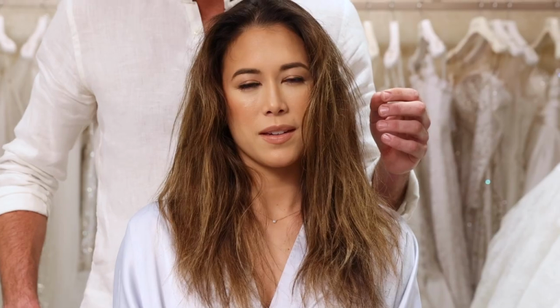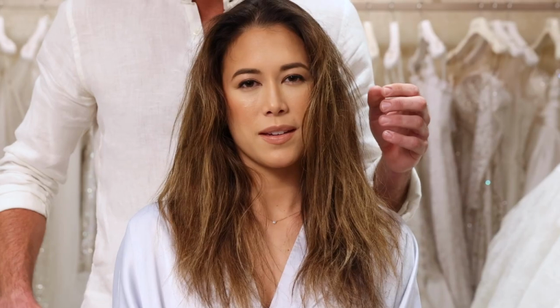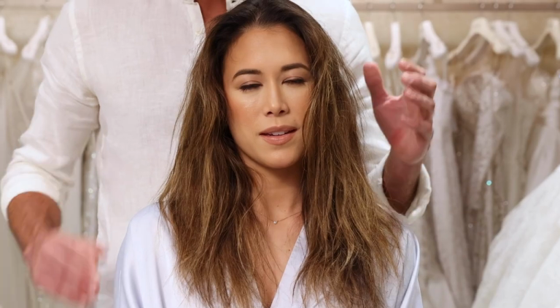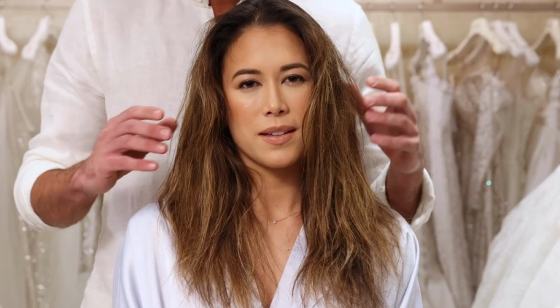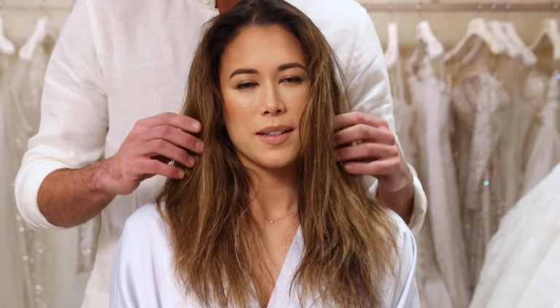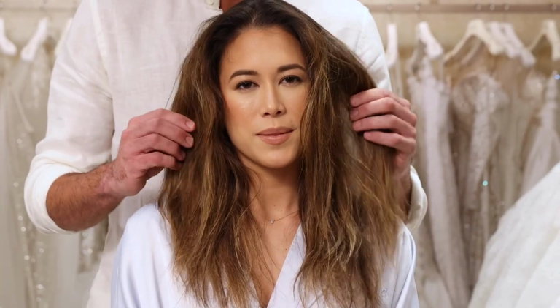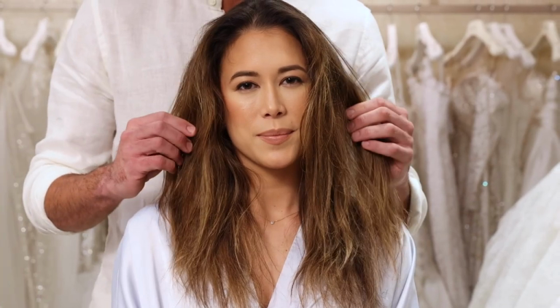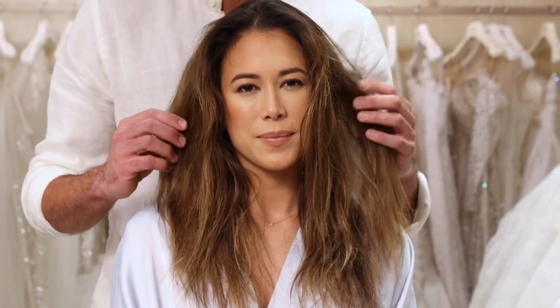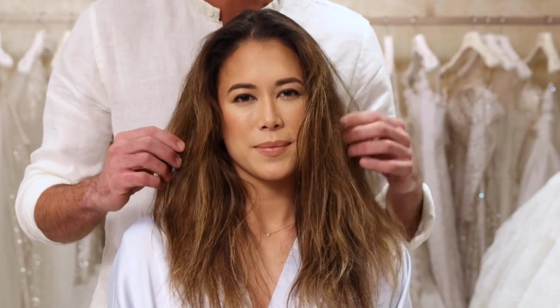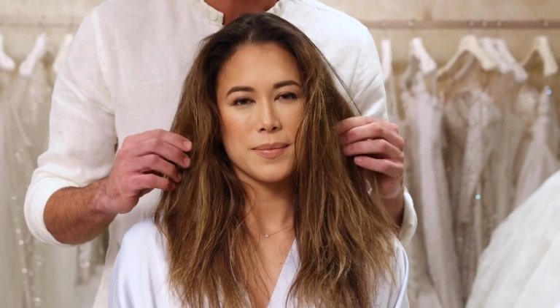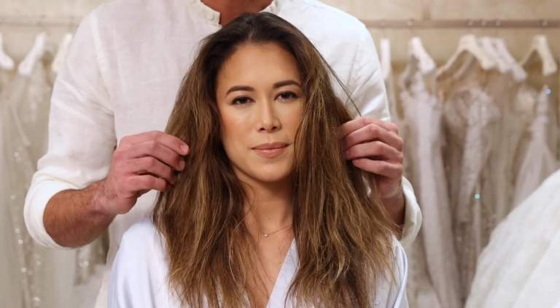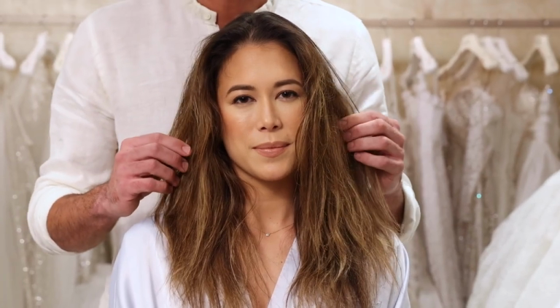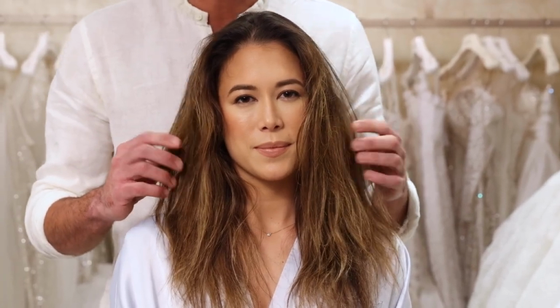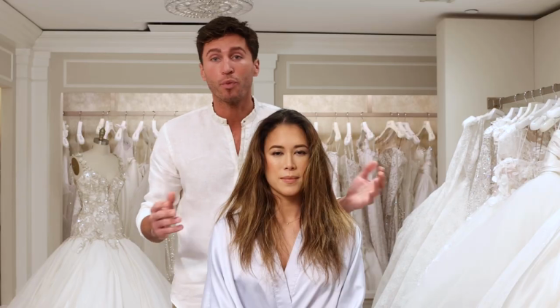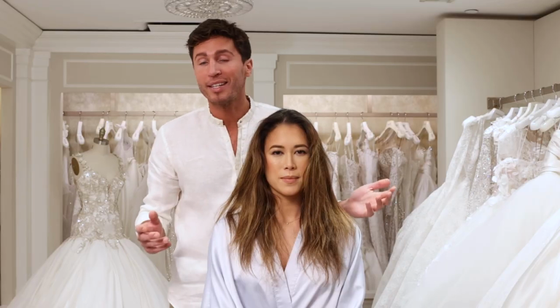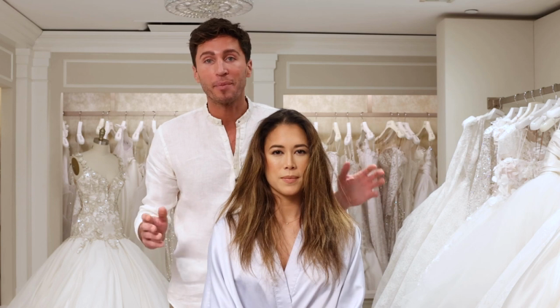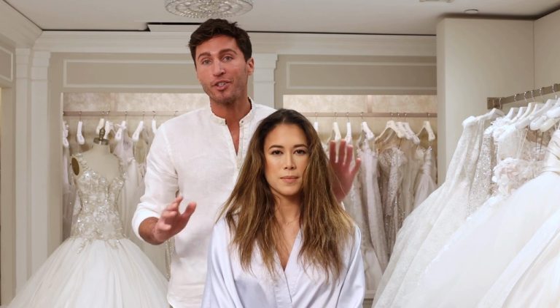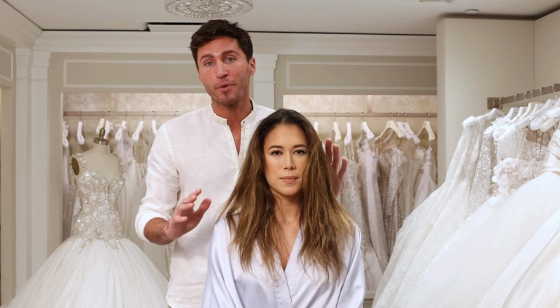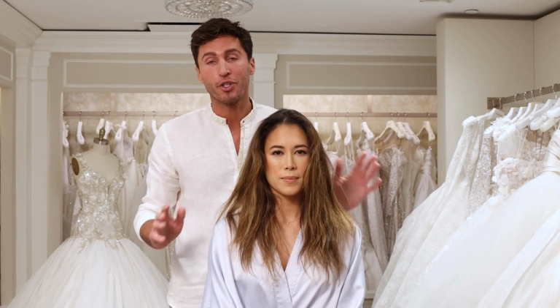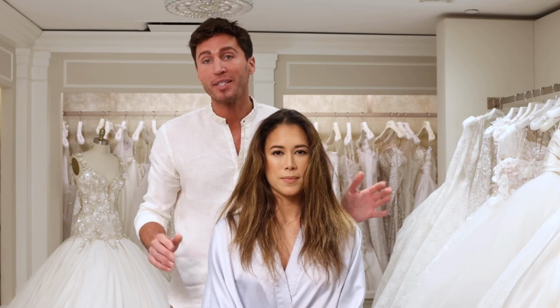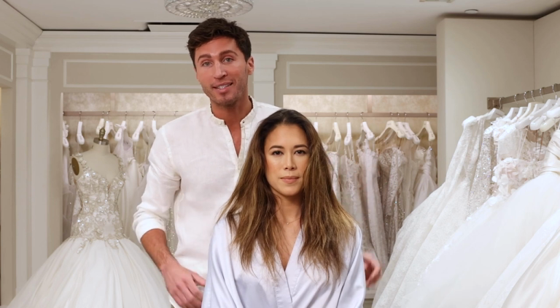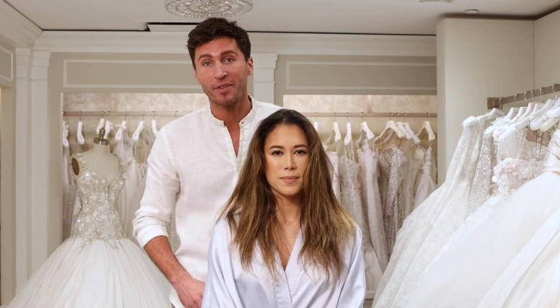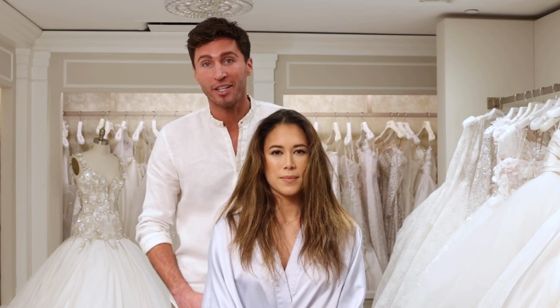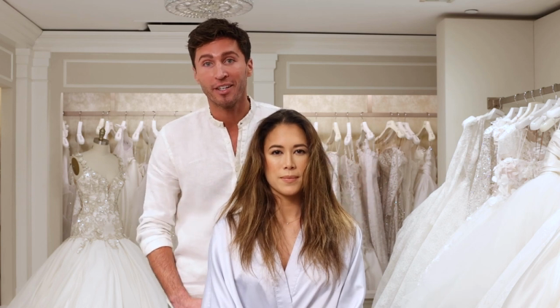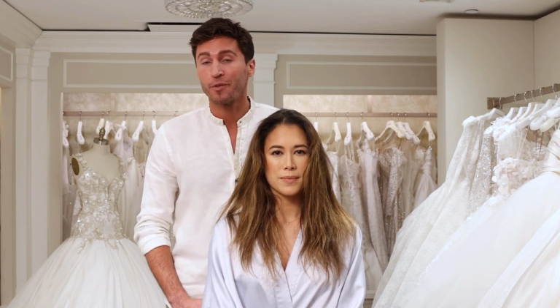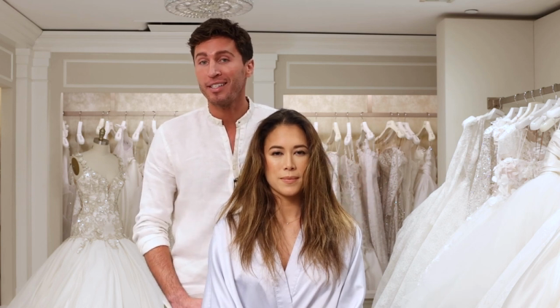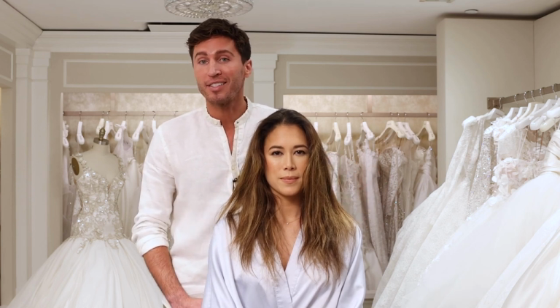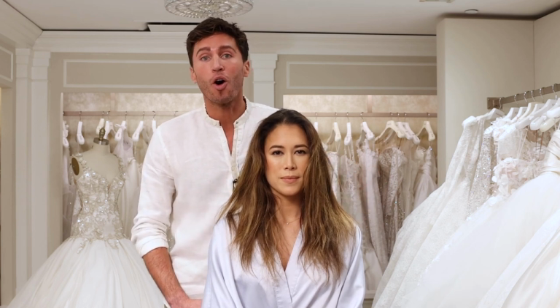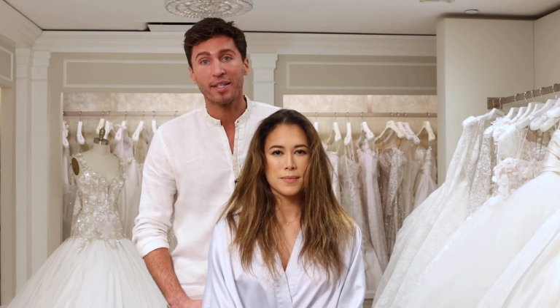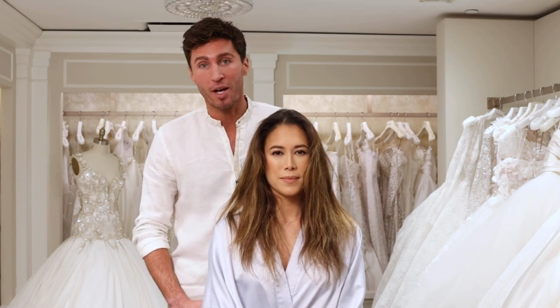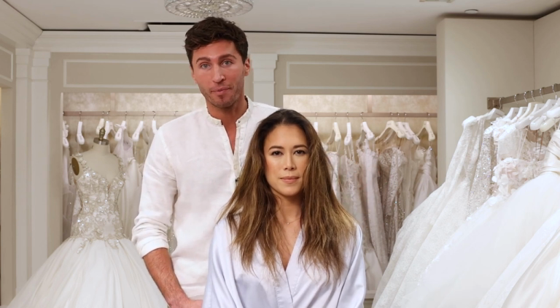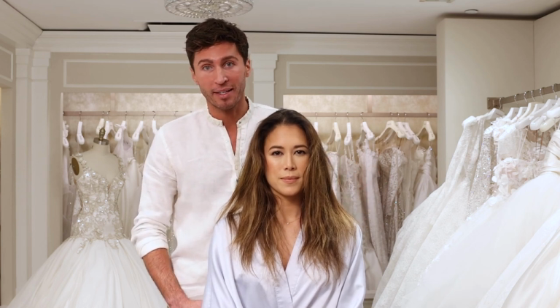As you can see, Brittany here has naturally textured and frizzy hair, and with weddings happening during the most humid season of the year, frizz is always top of mind.